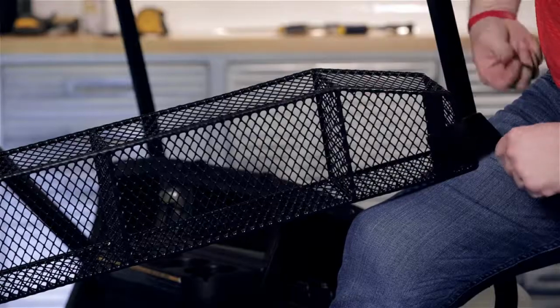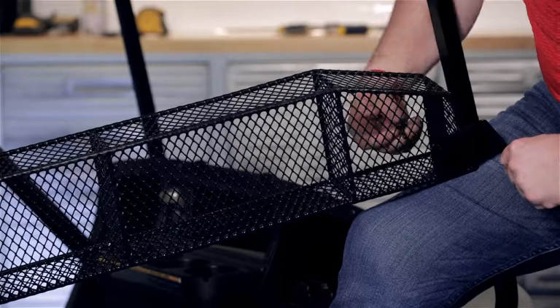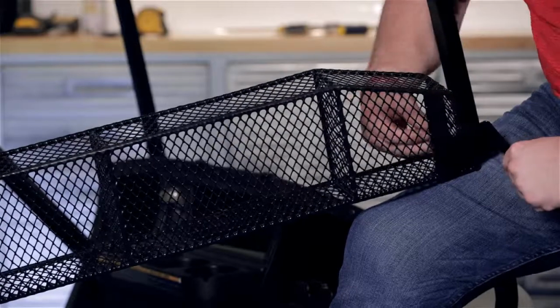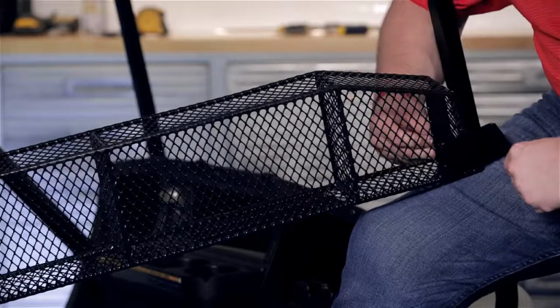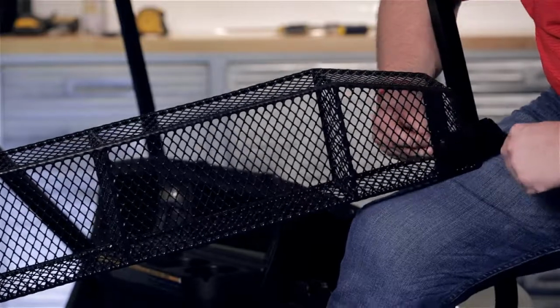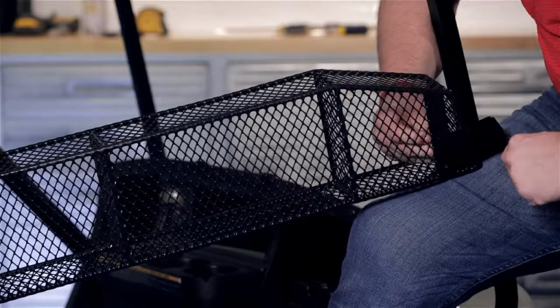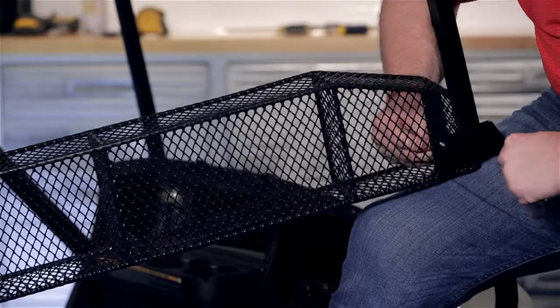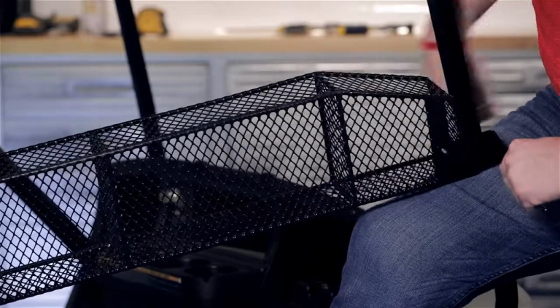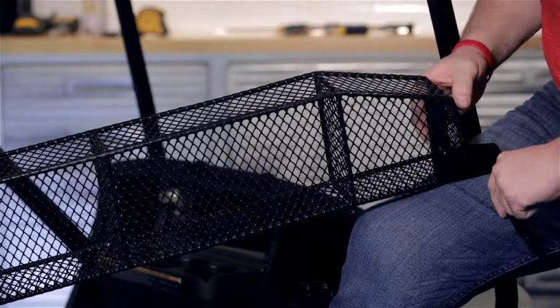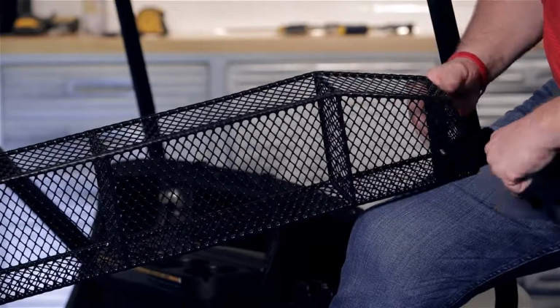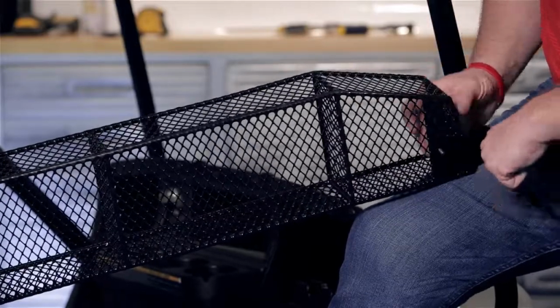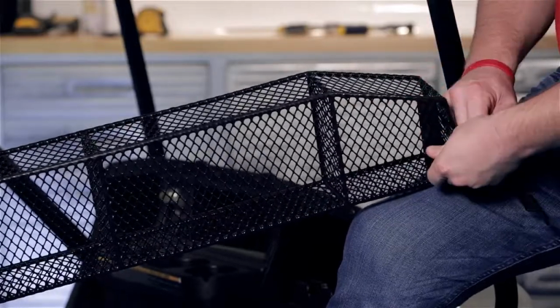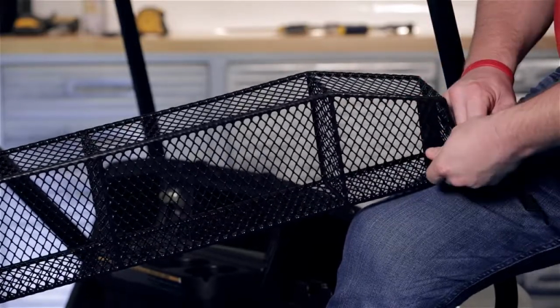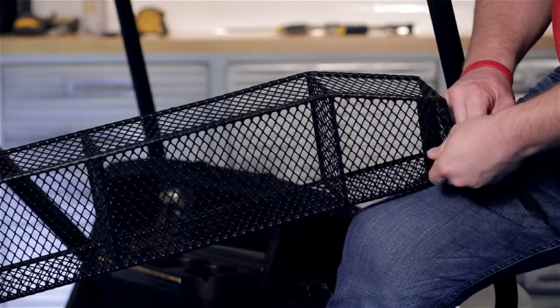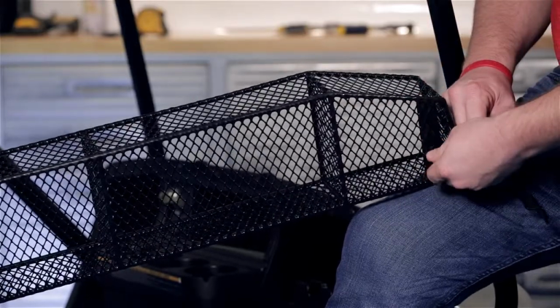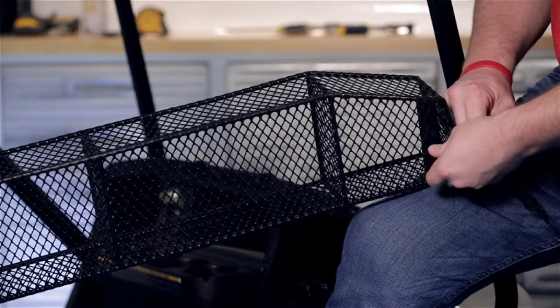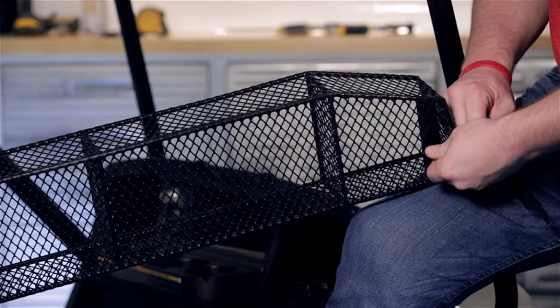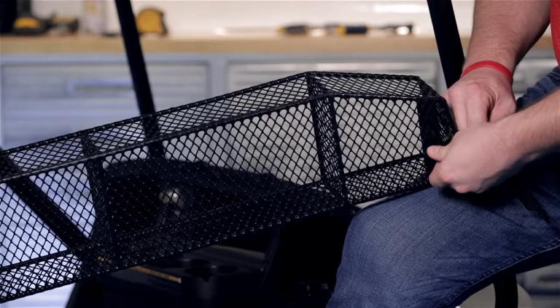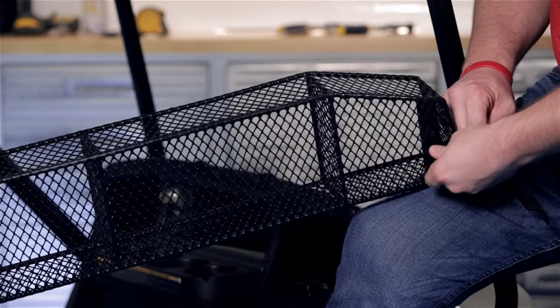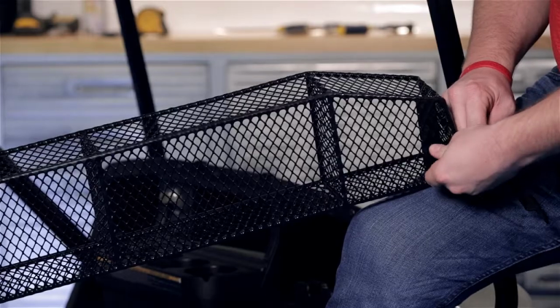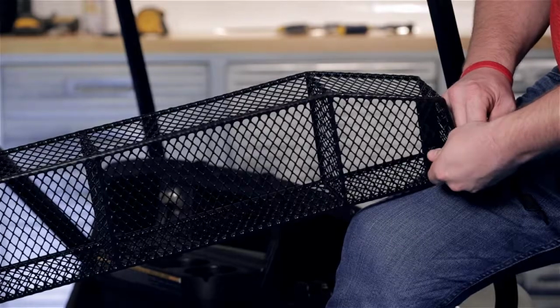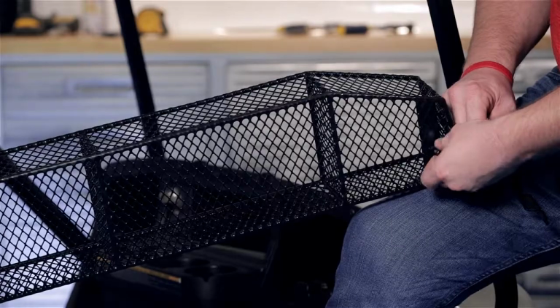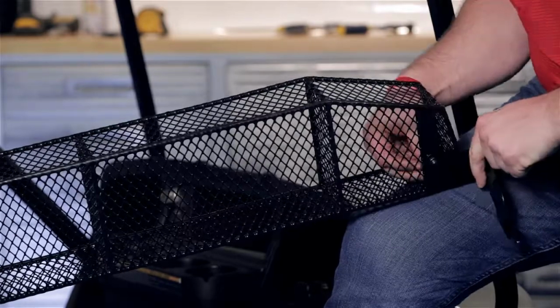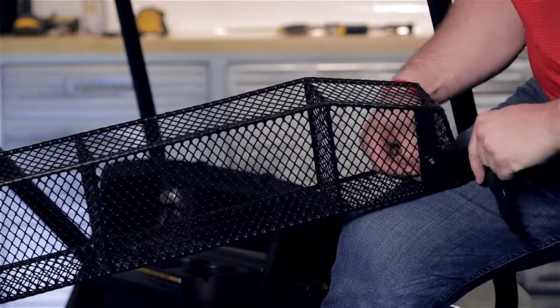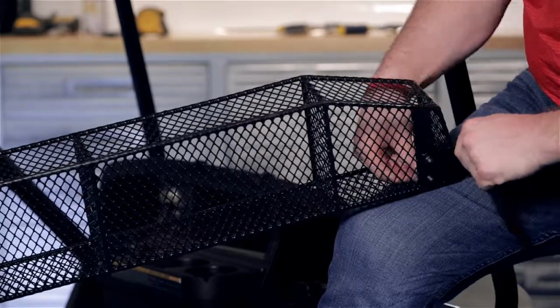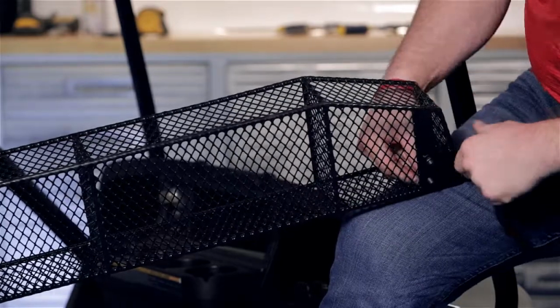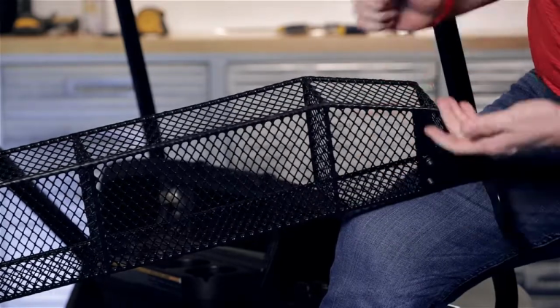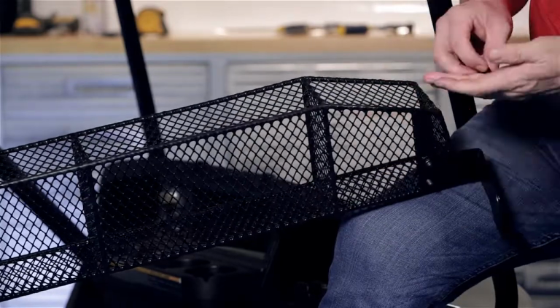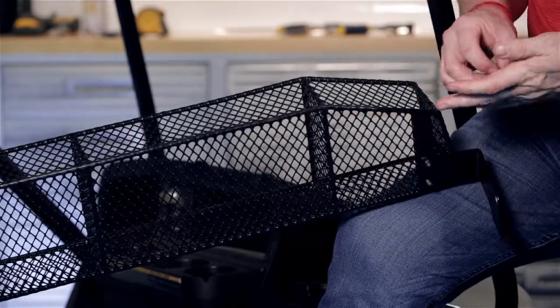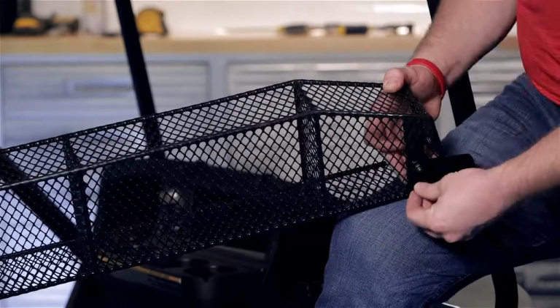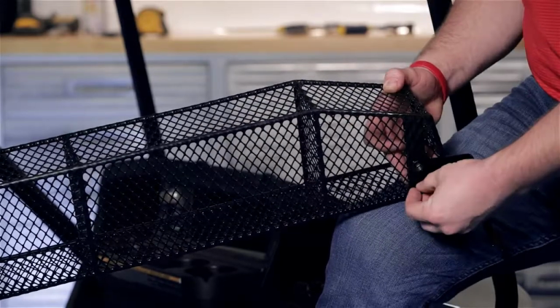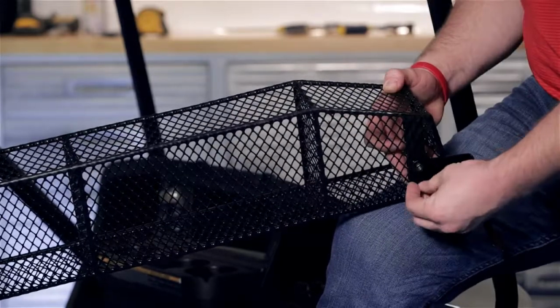We're going to attach our basket to our brackets using the six millimeter hardware provided and tighten.